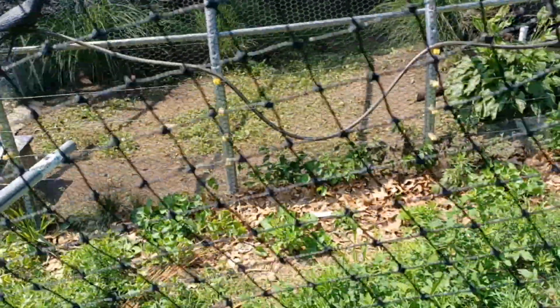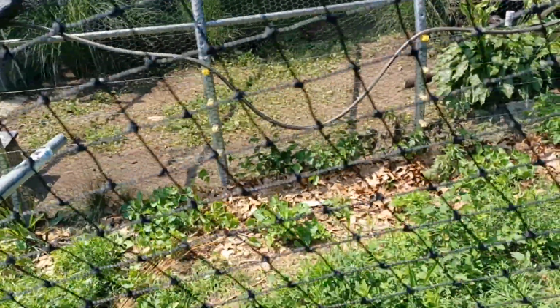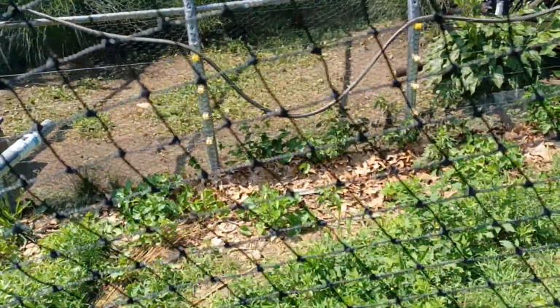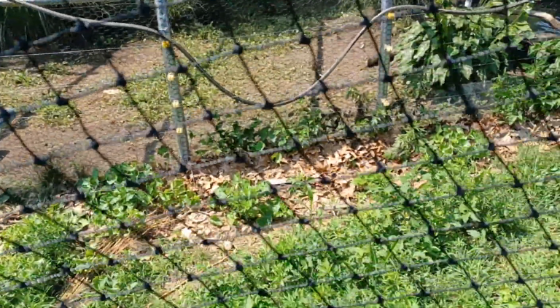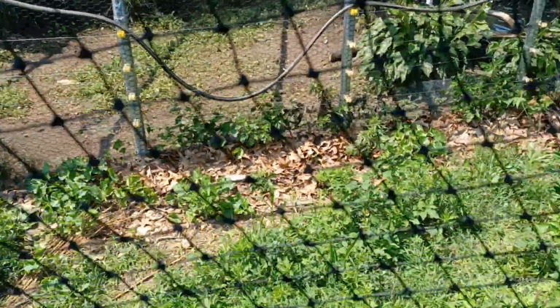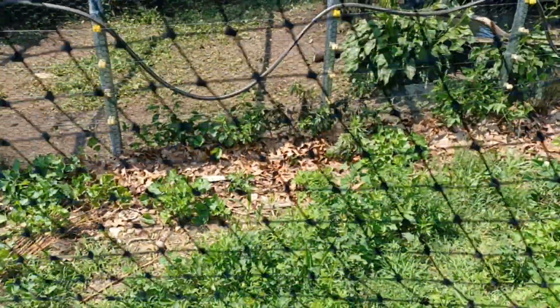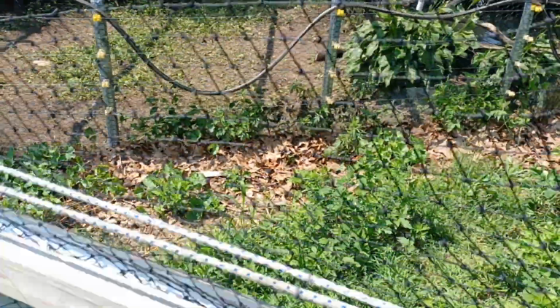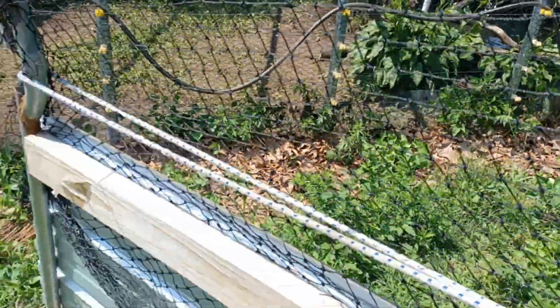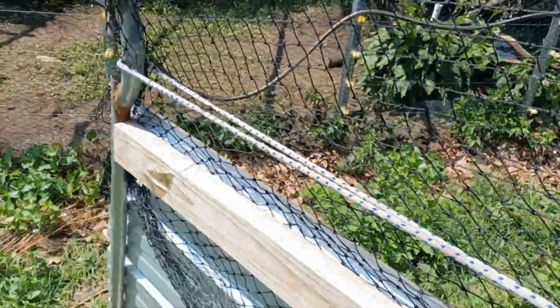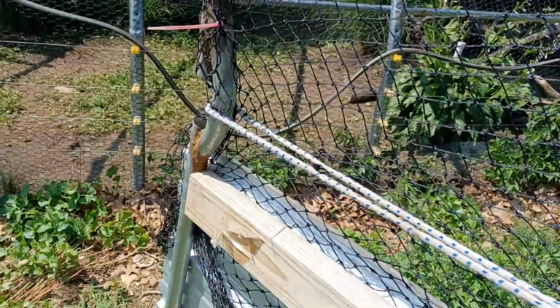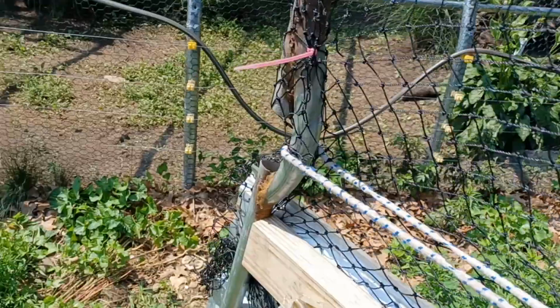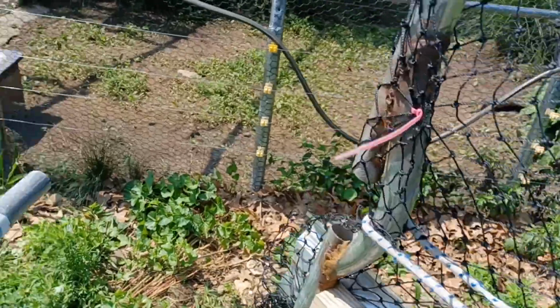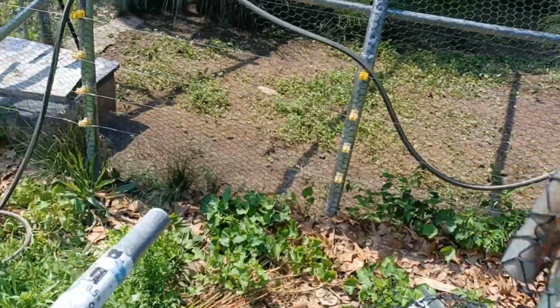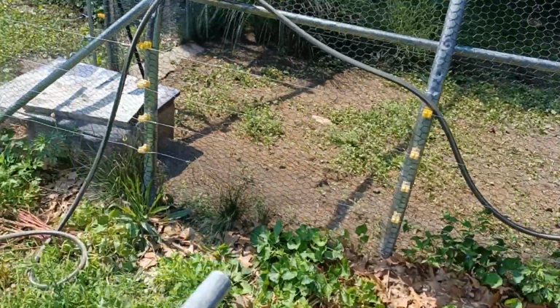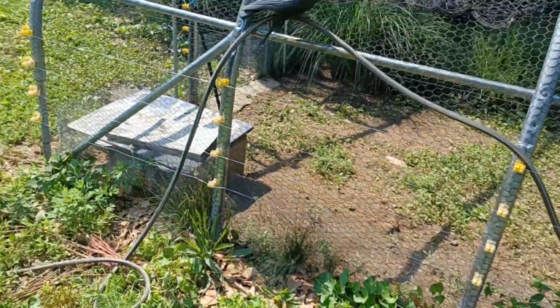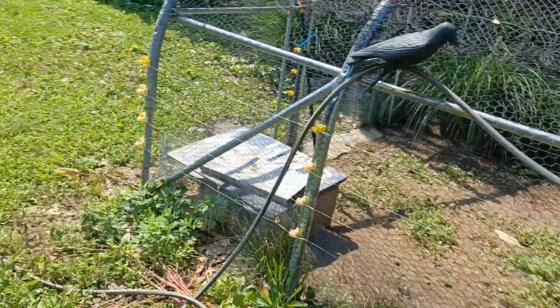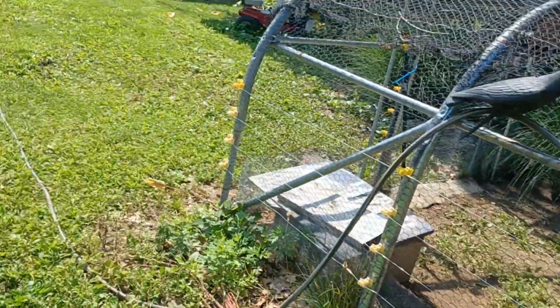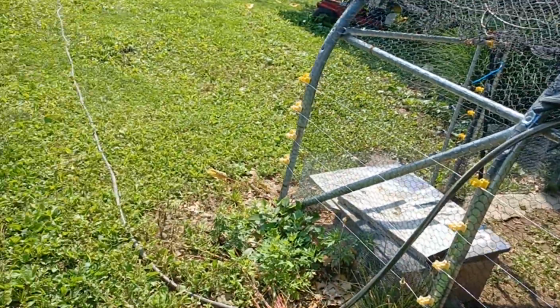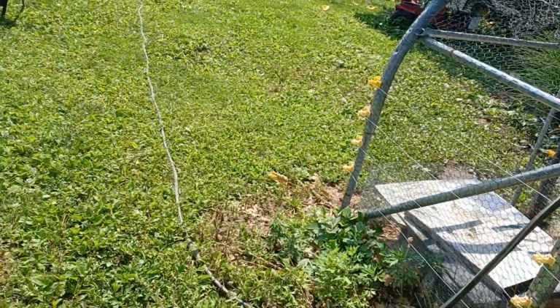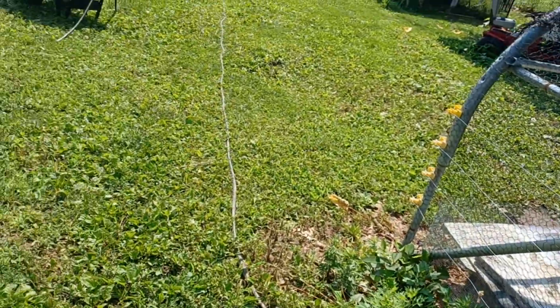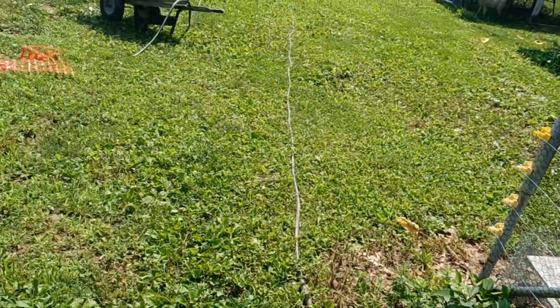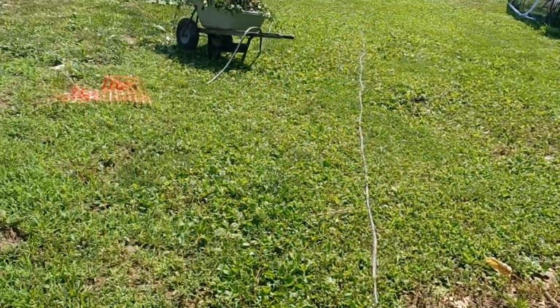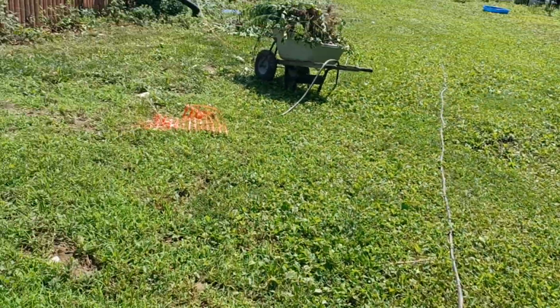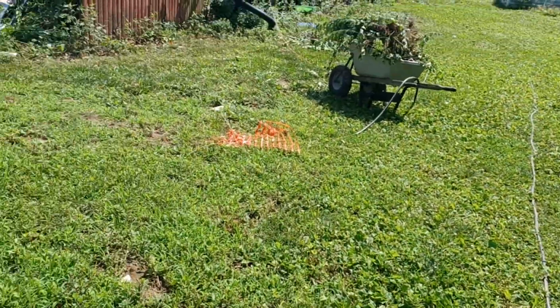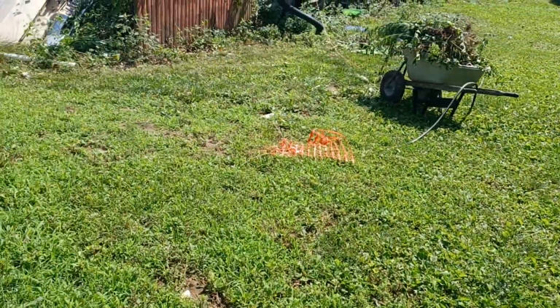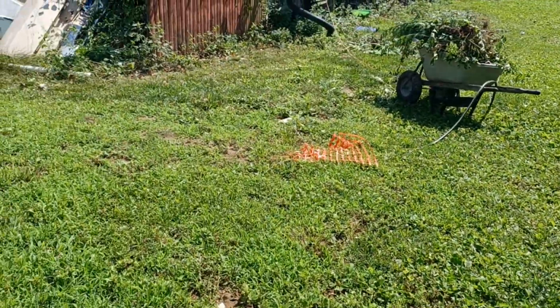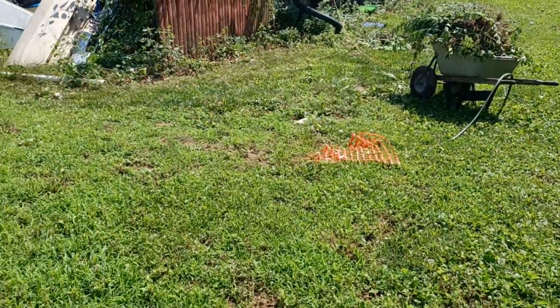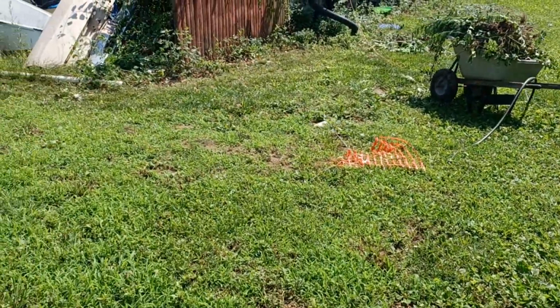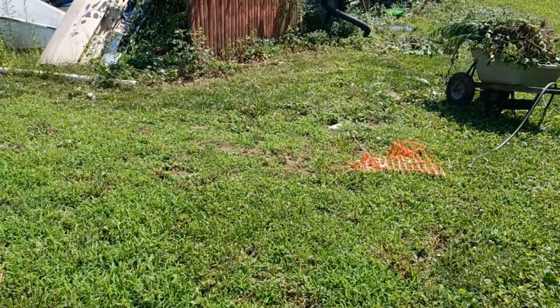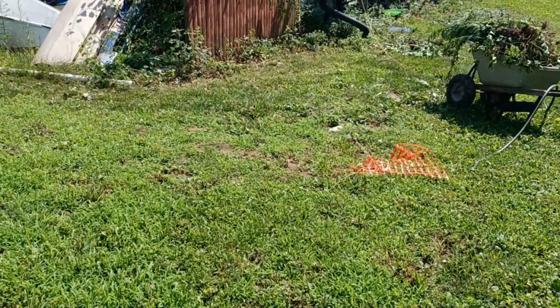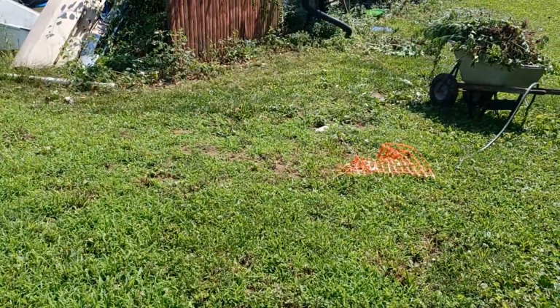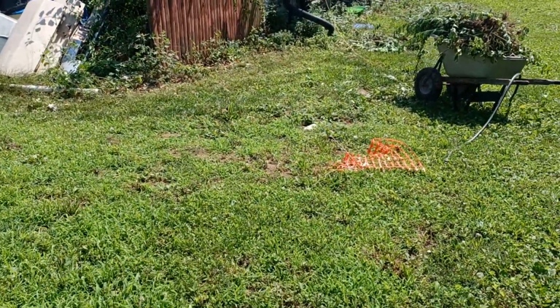I had to pull those five eggs off that nest and put them in the incubator yesterday. I'll hatch them out in the house.